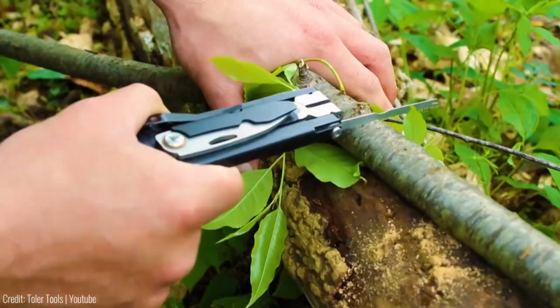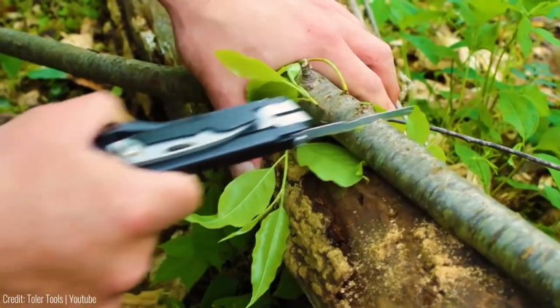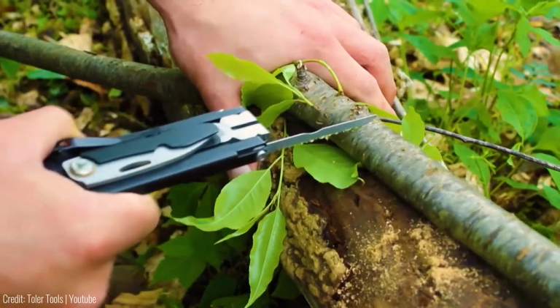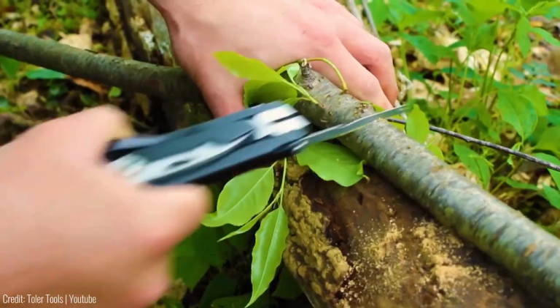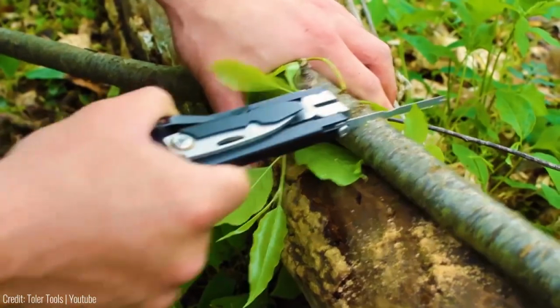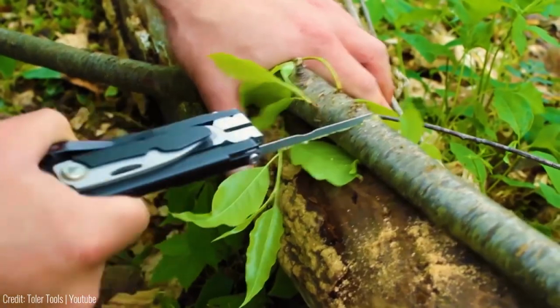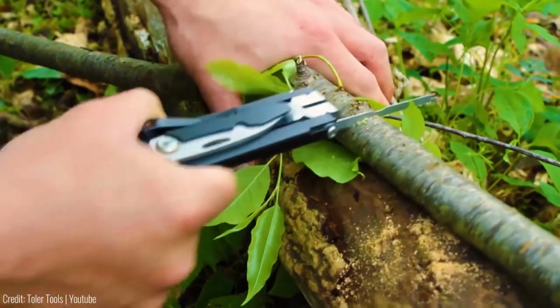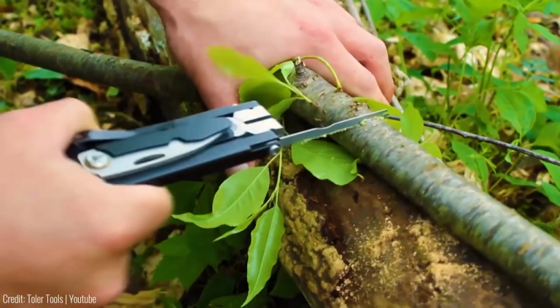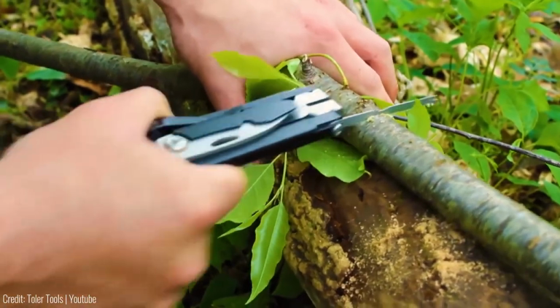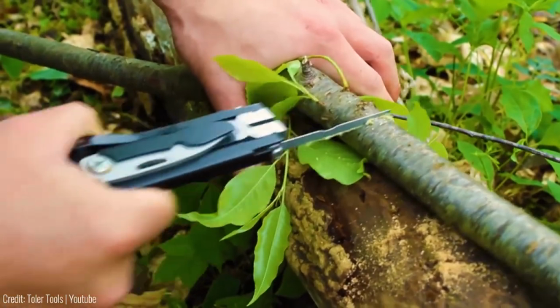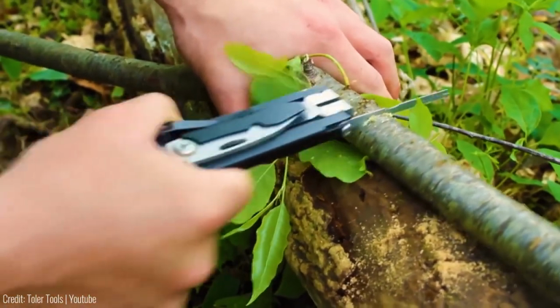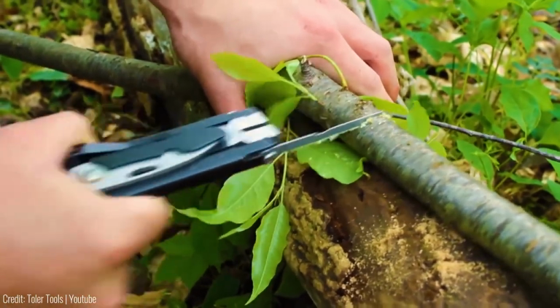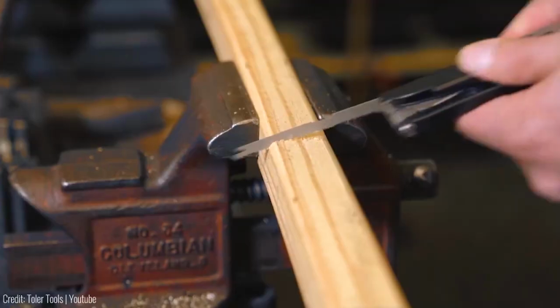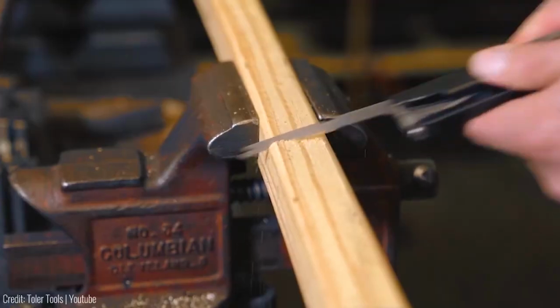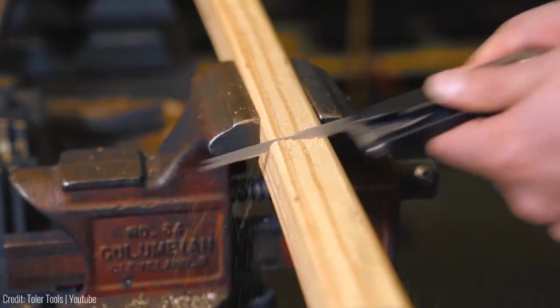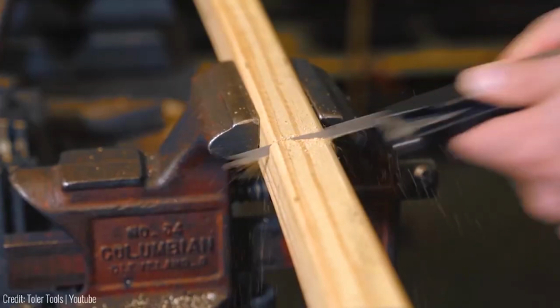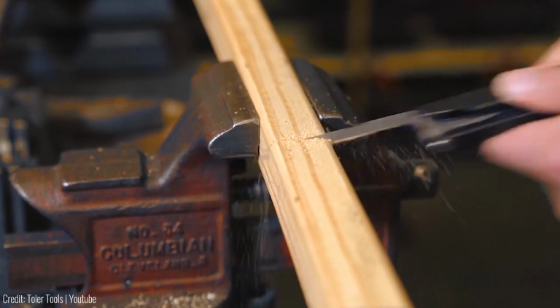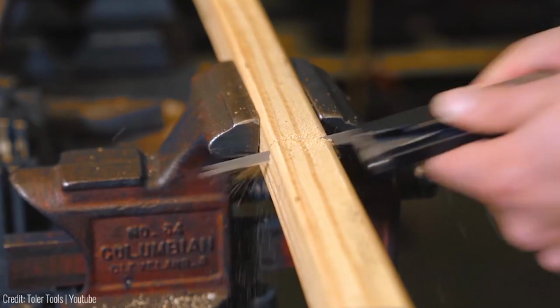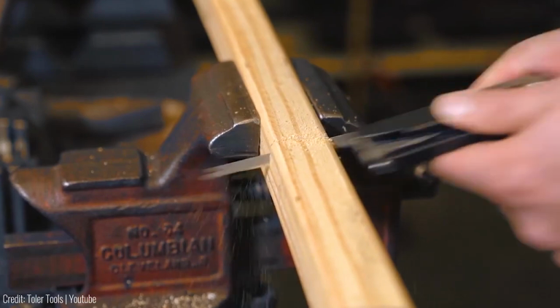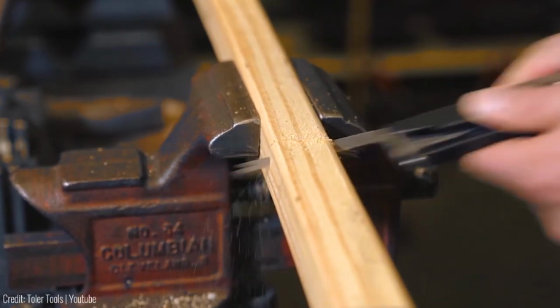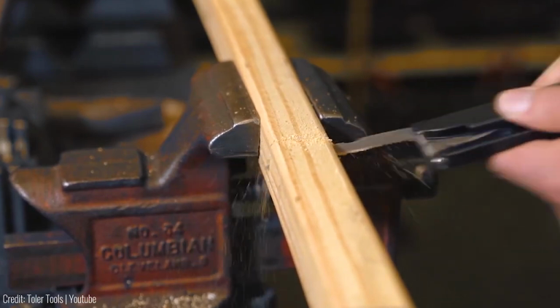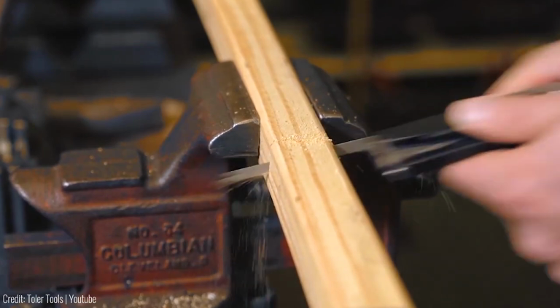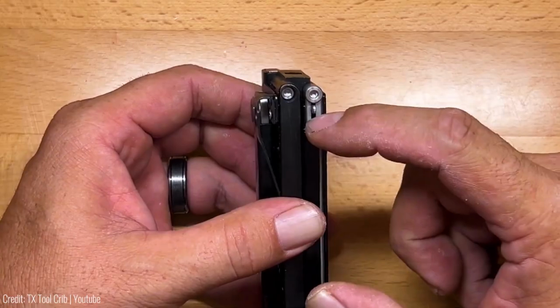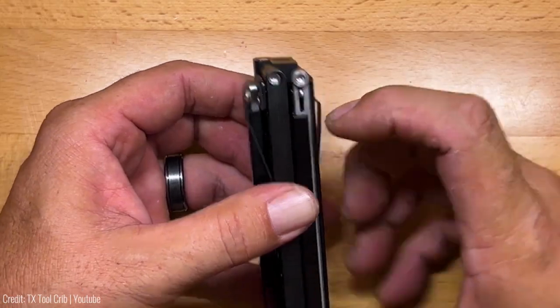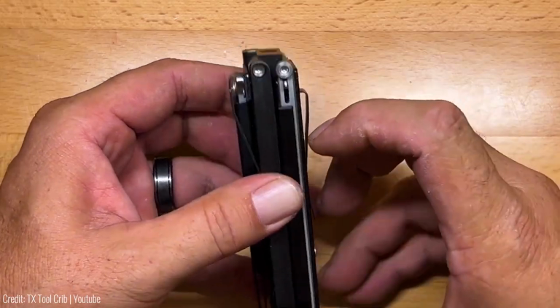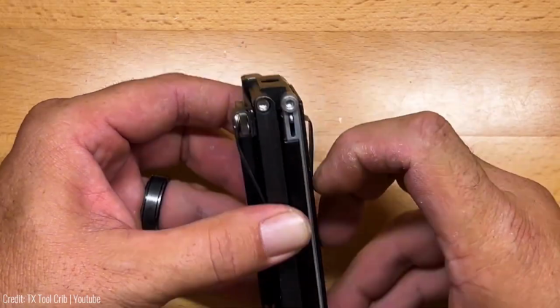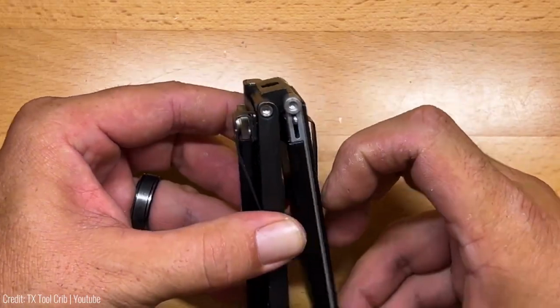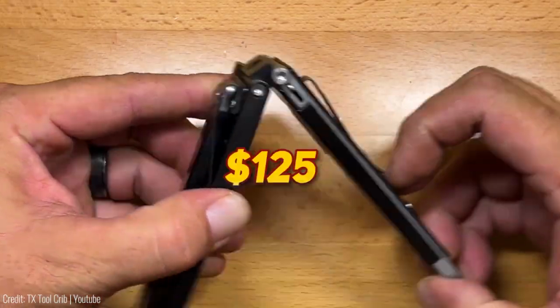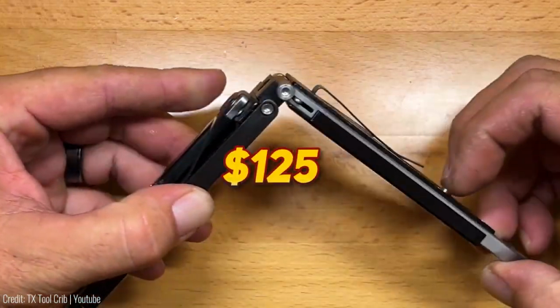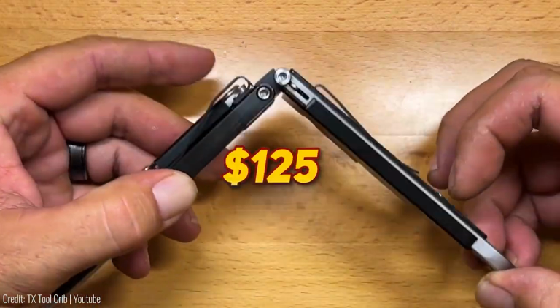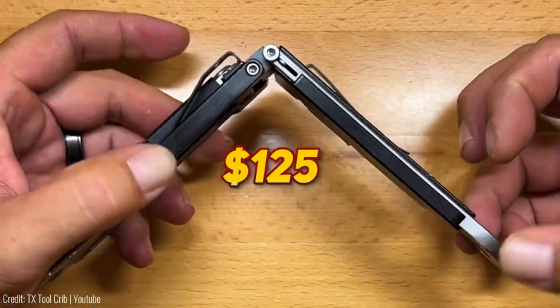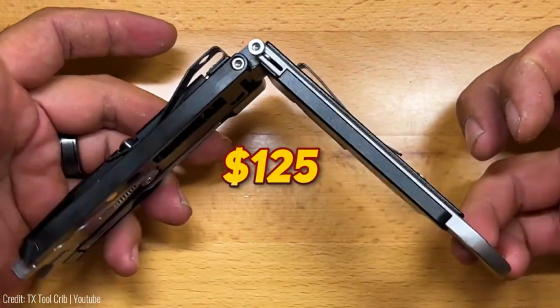Get ready to embrace a new era of efficiency and versatility. The price is $125.